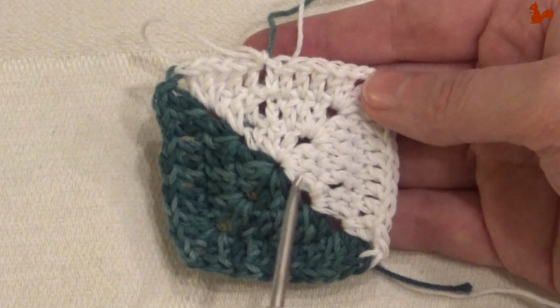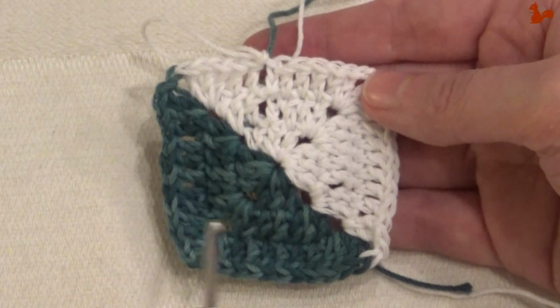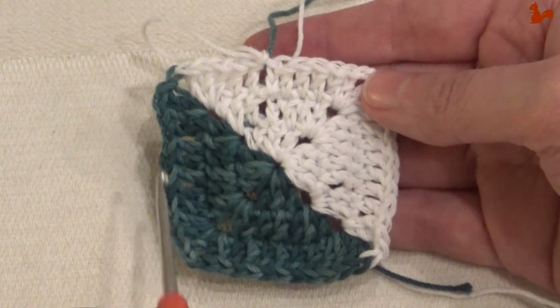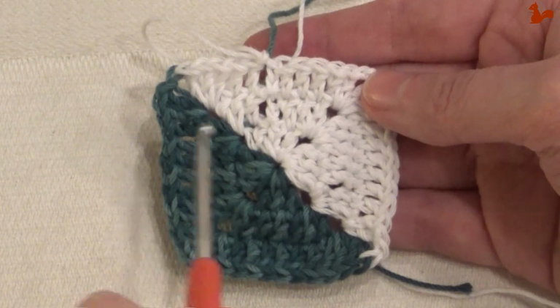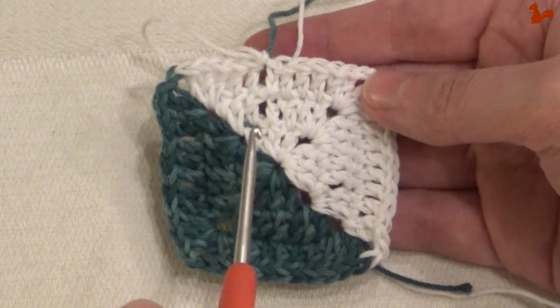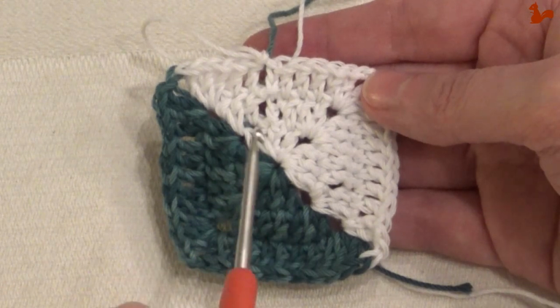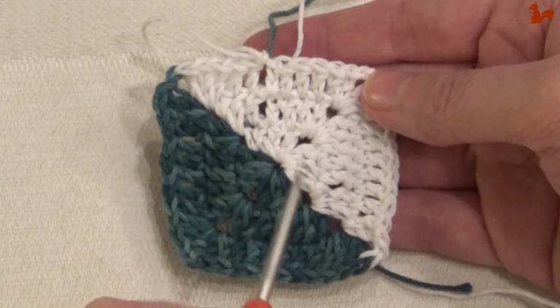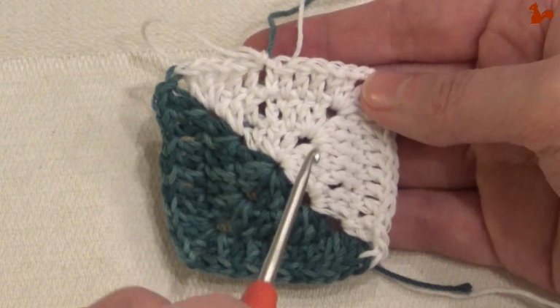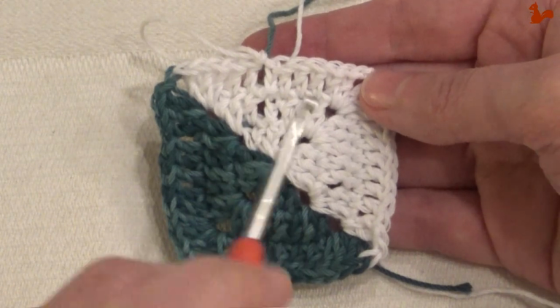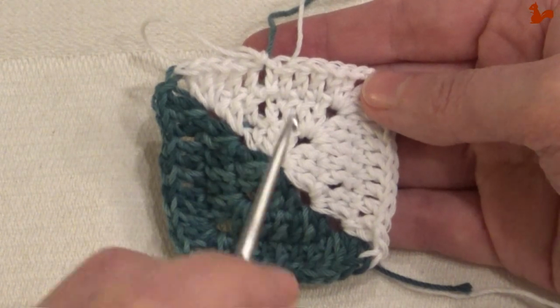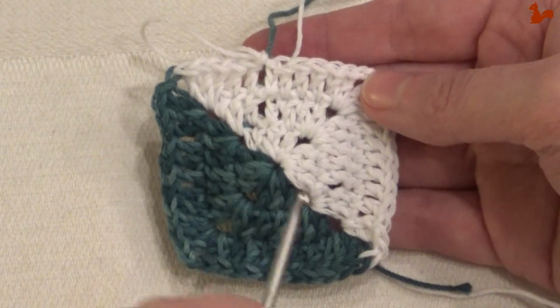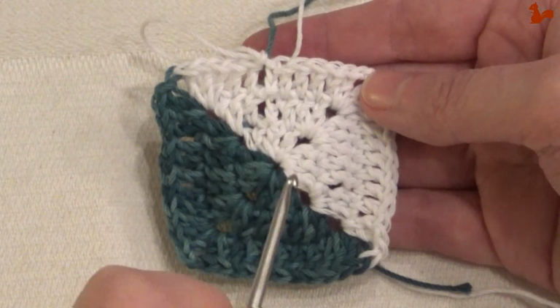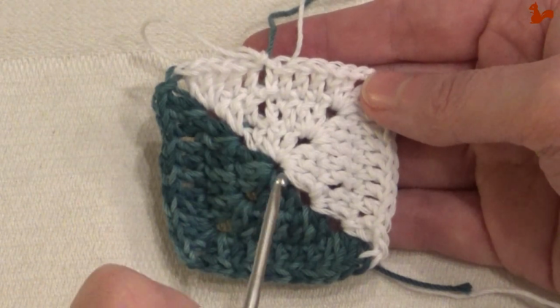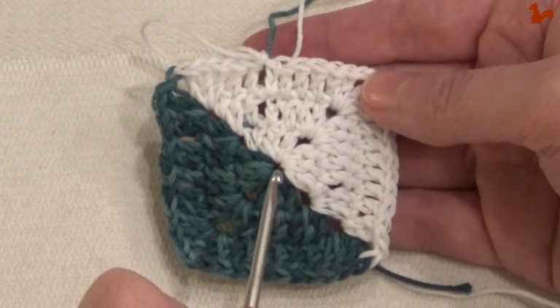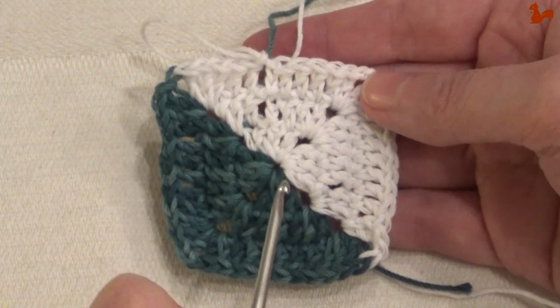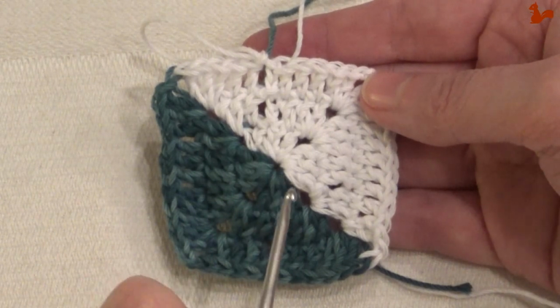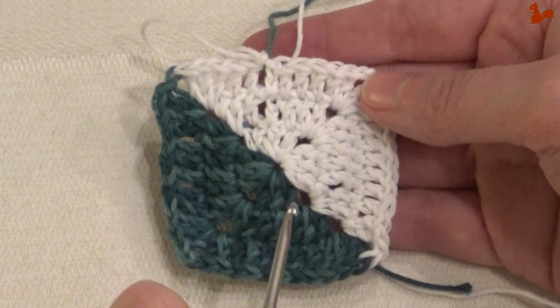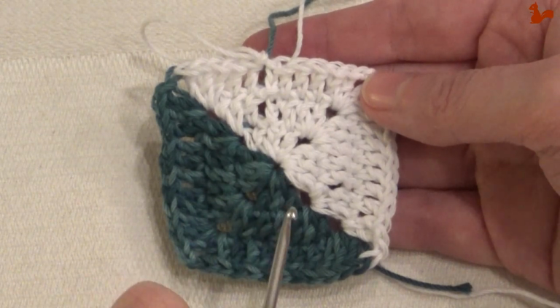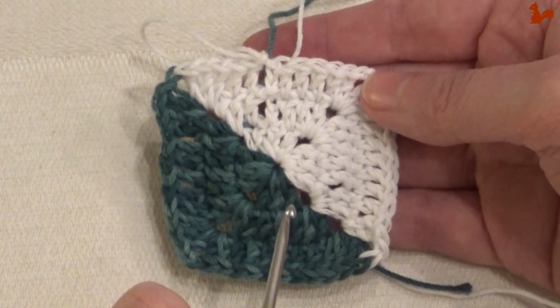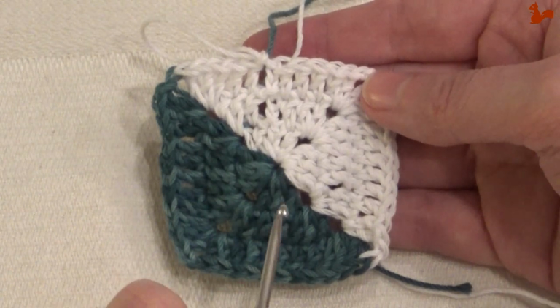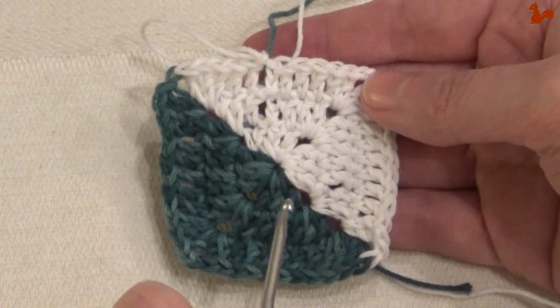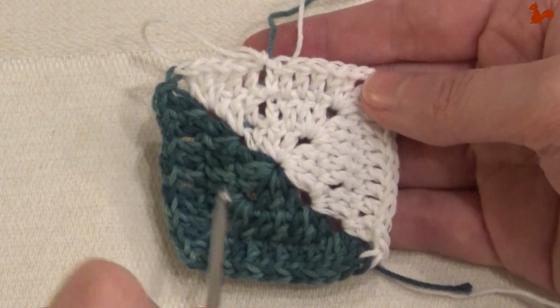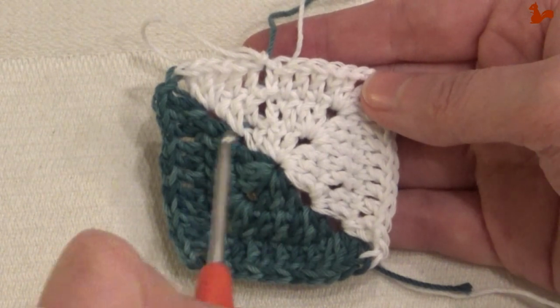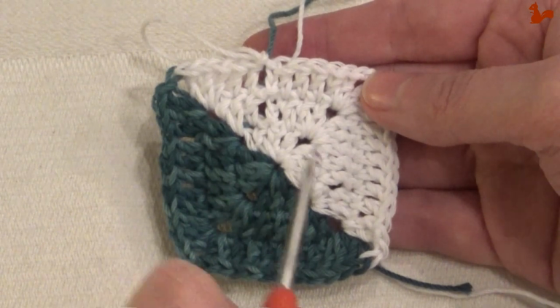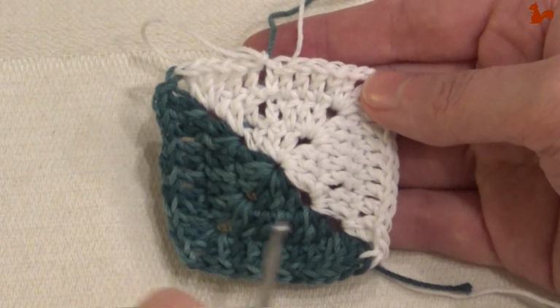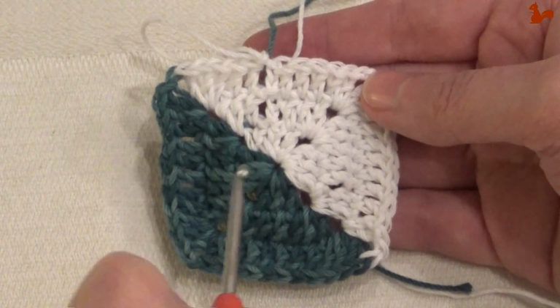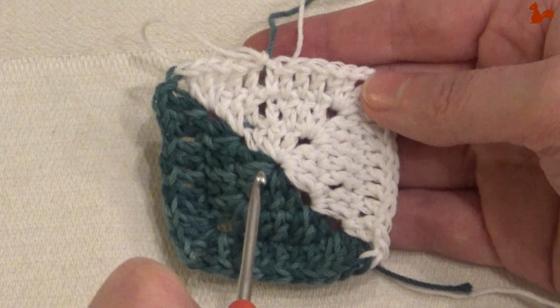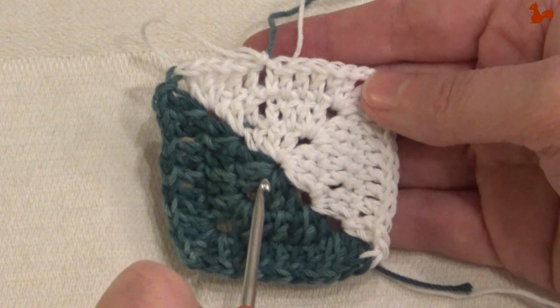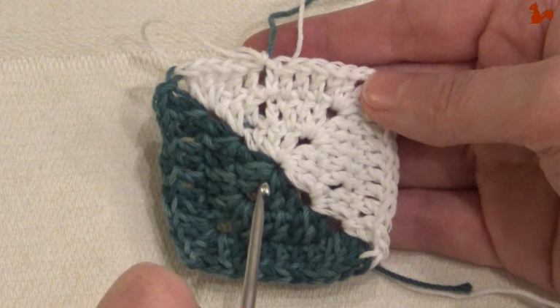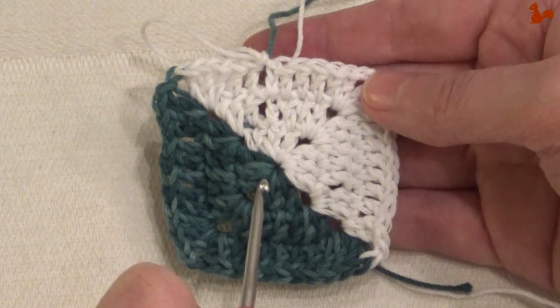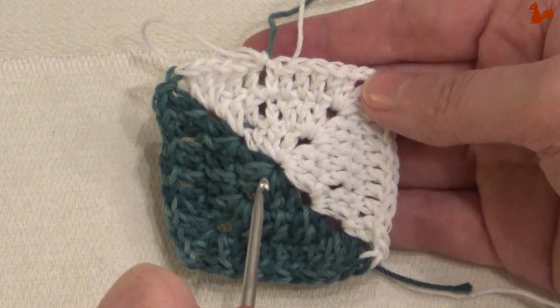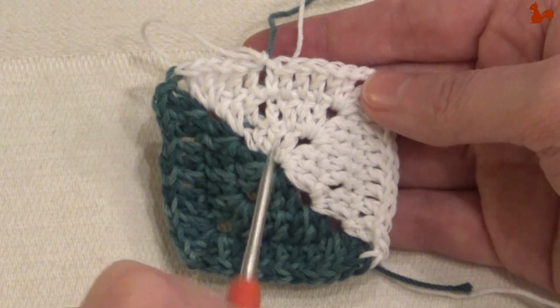These are all variations that you can use depending on what pattern geometry asks of you.